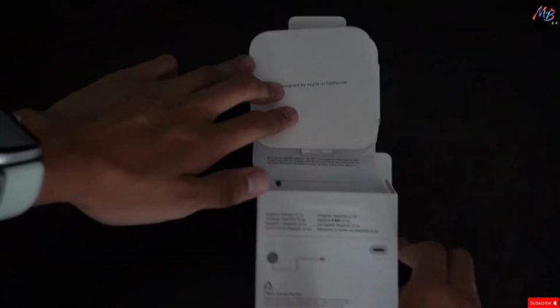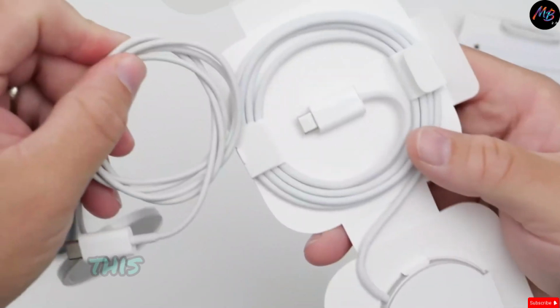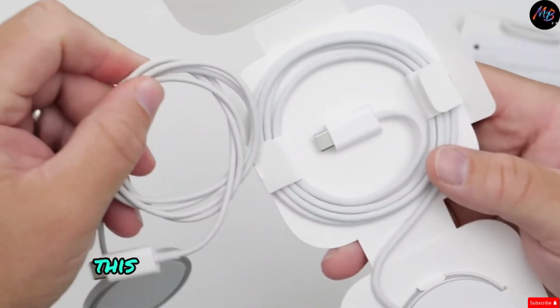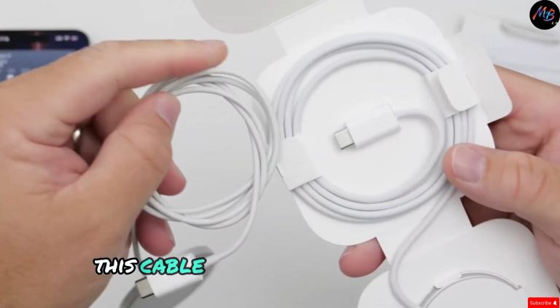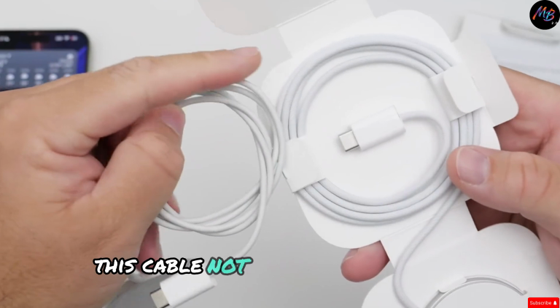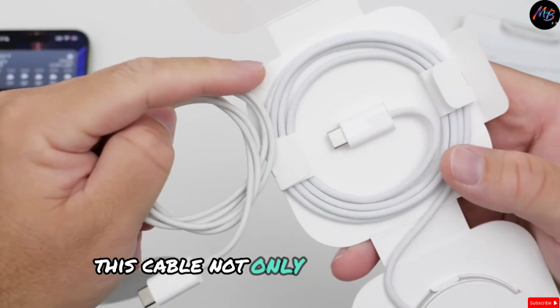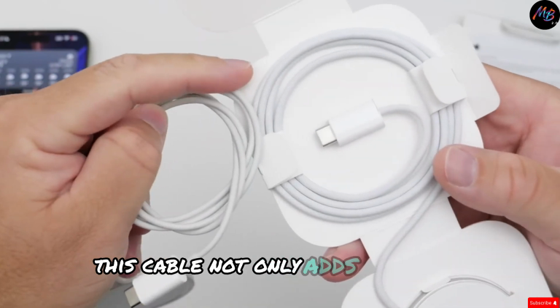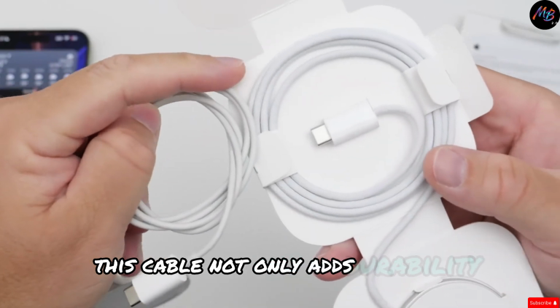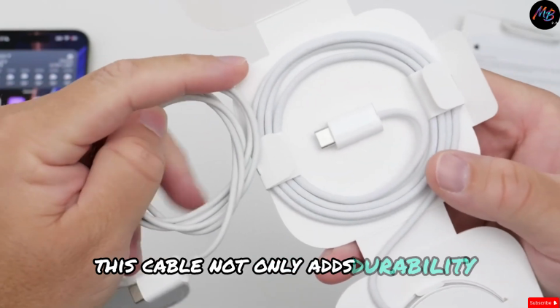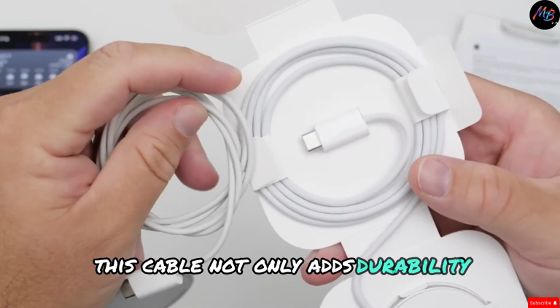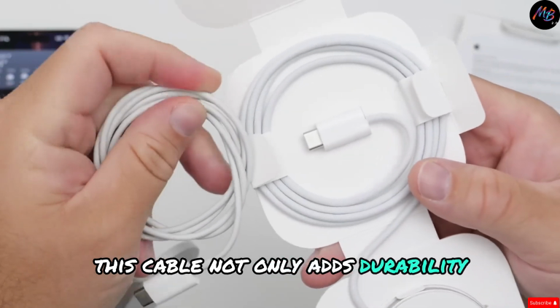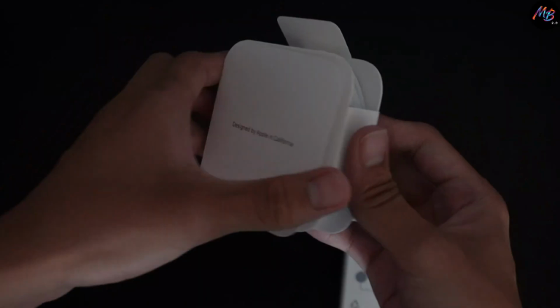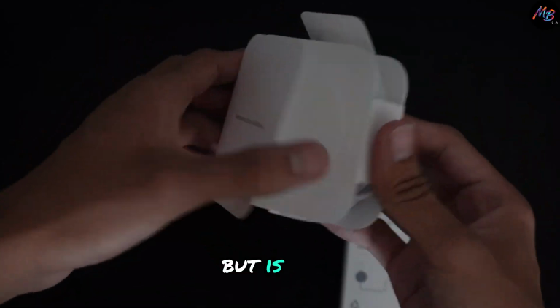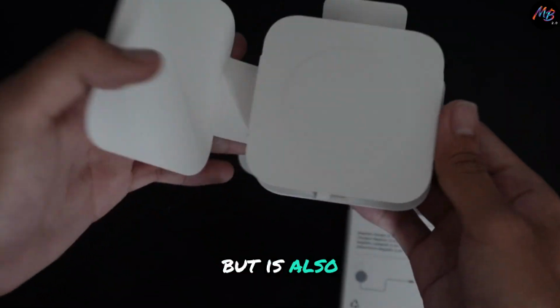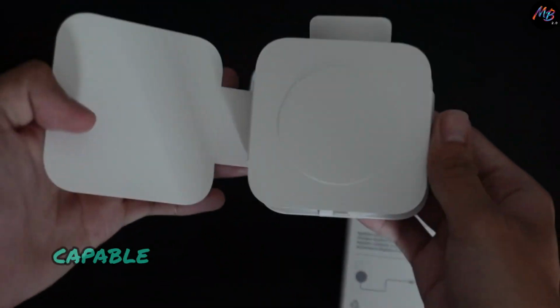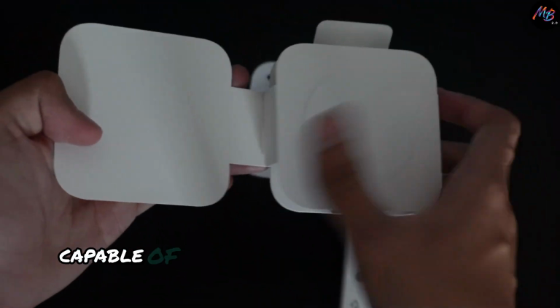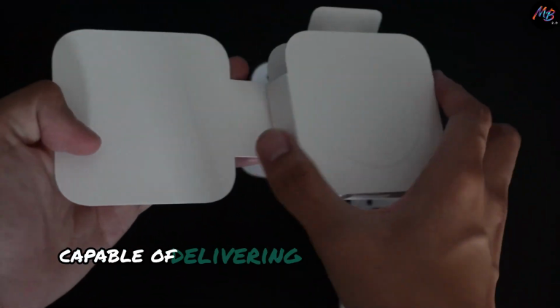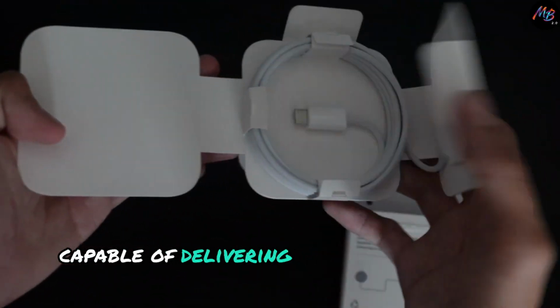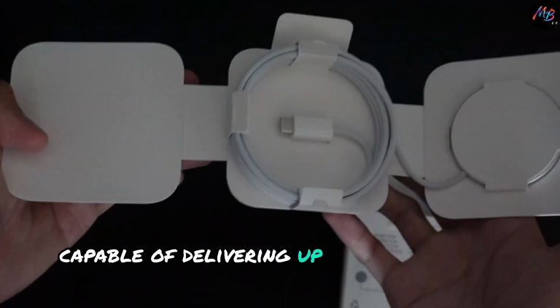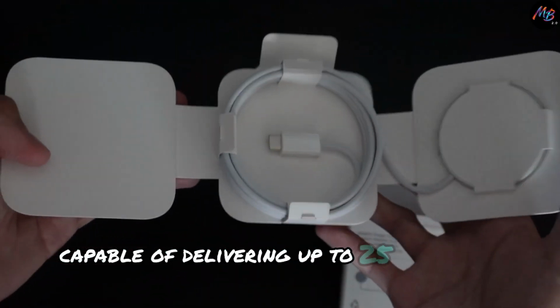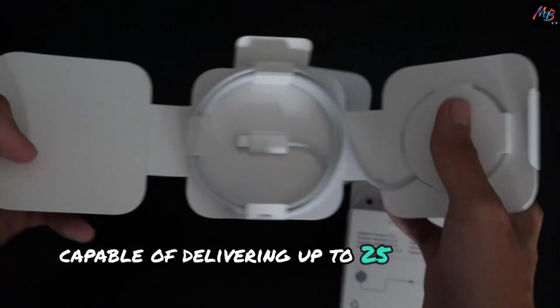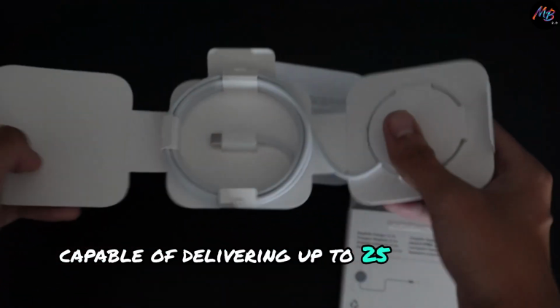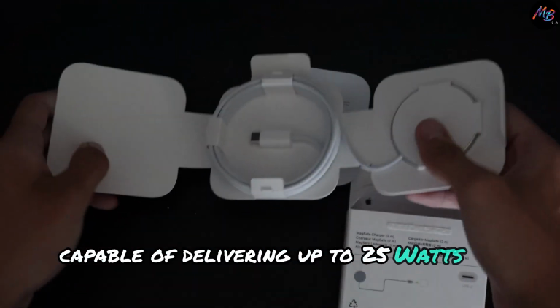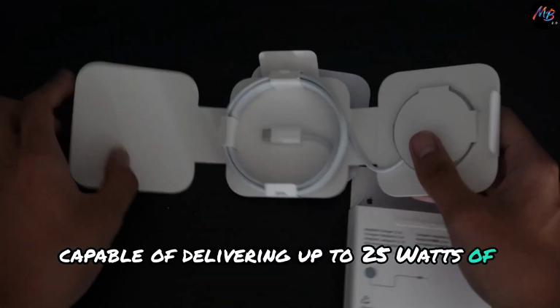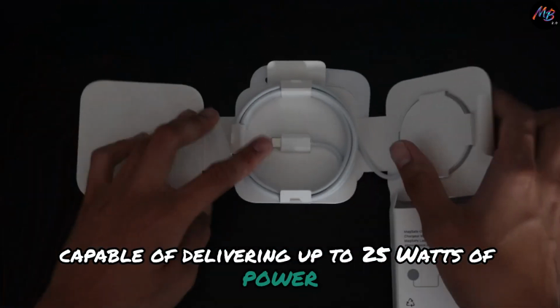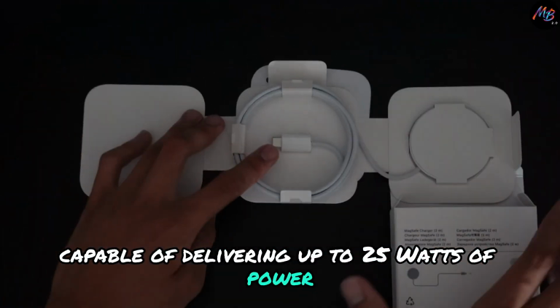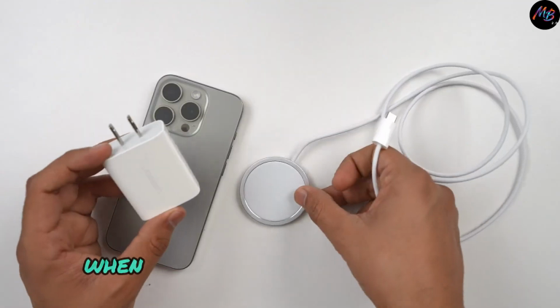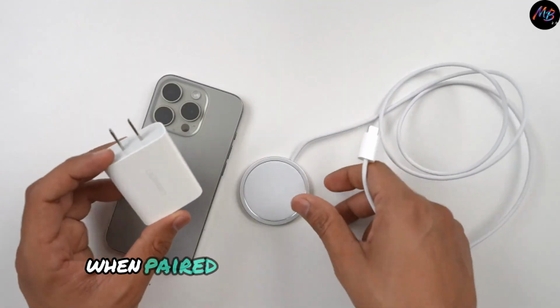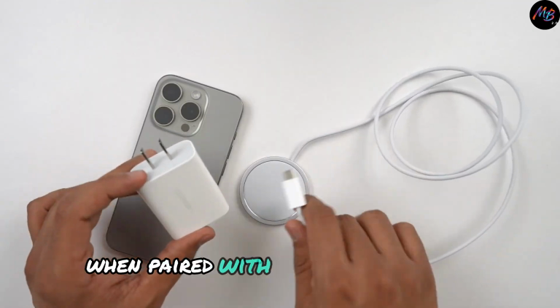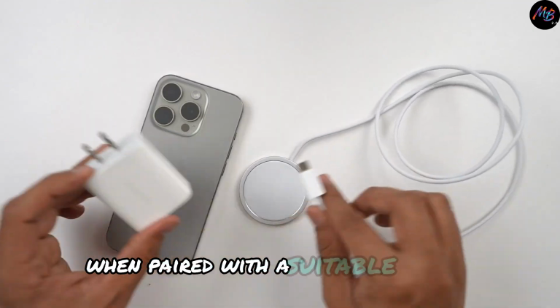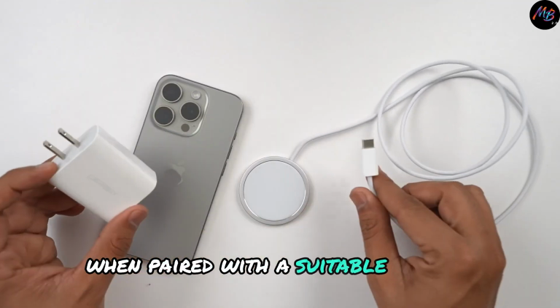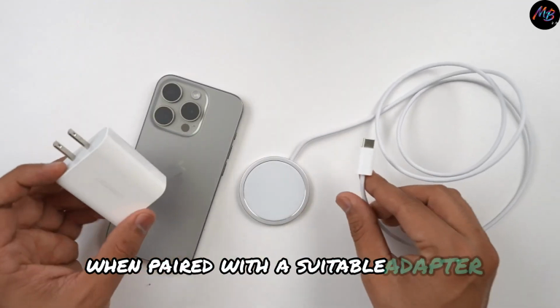This cable not only adds durability, but is also capable of delivering up to 25 watts of power when paired with a suitable adapter.